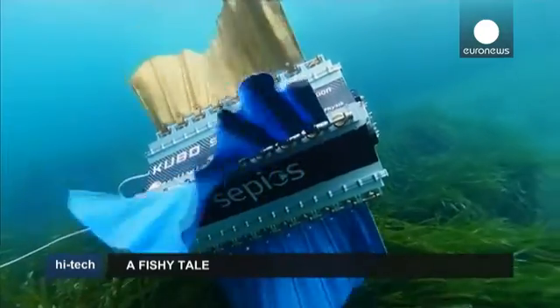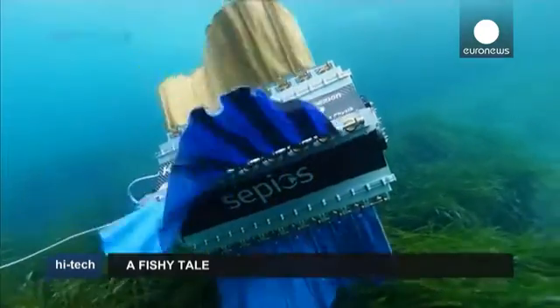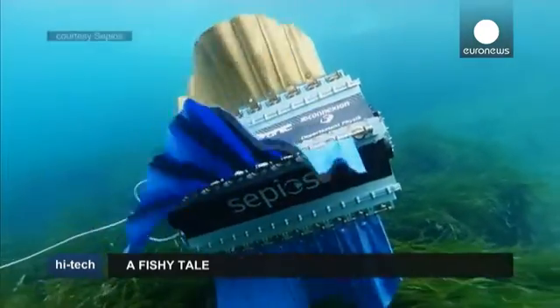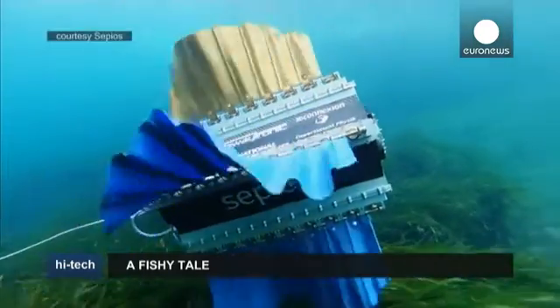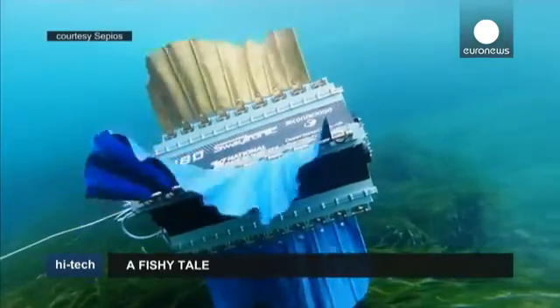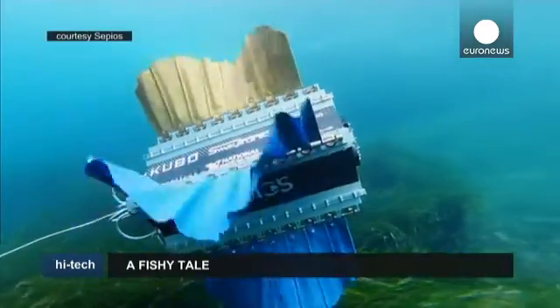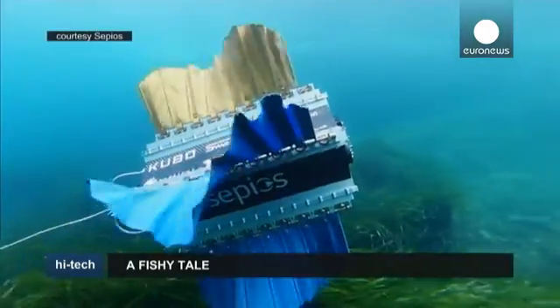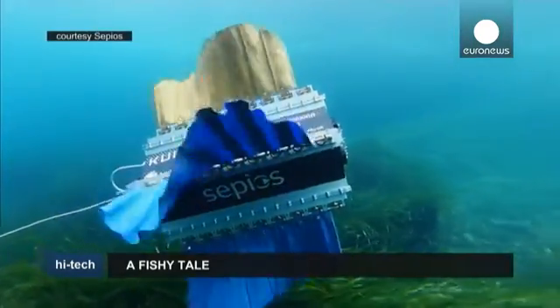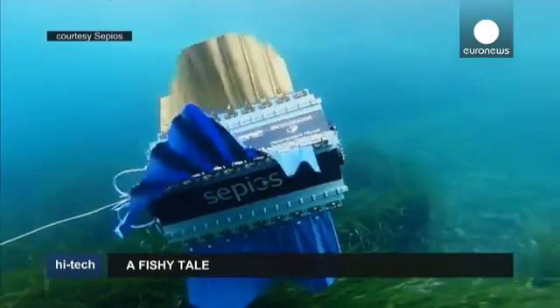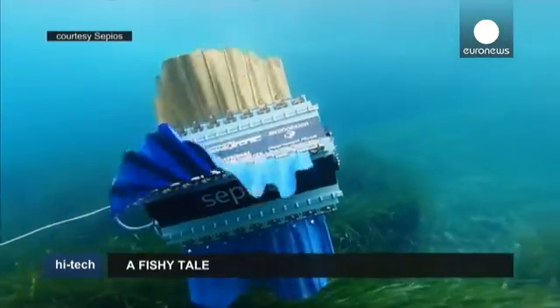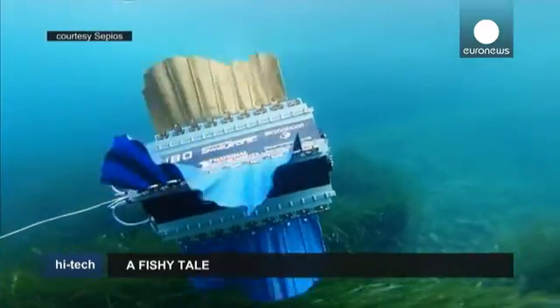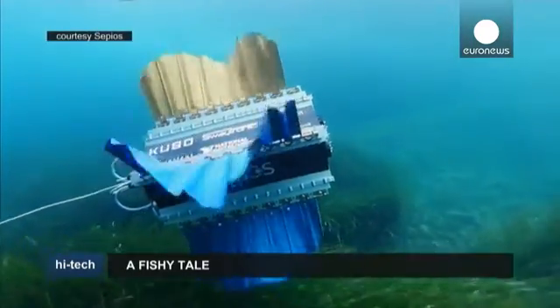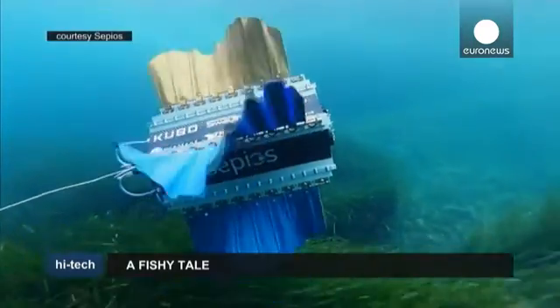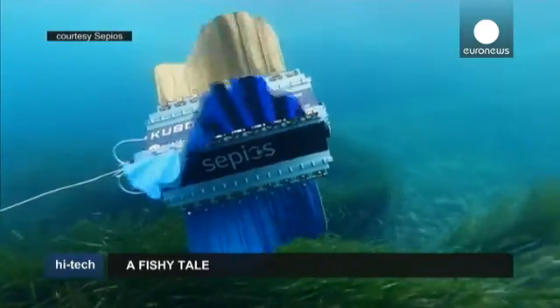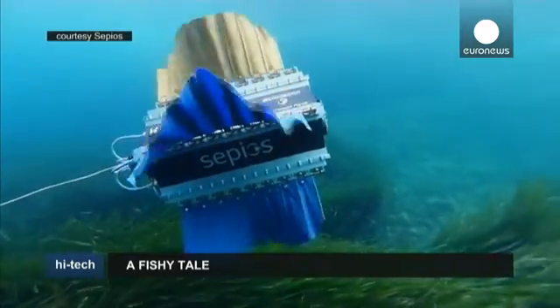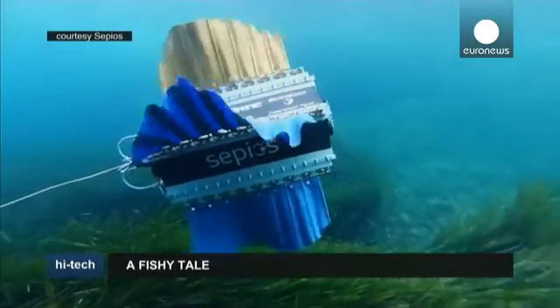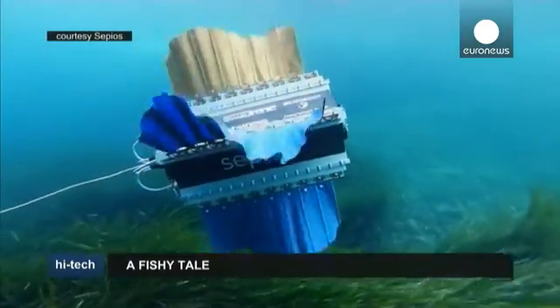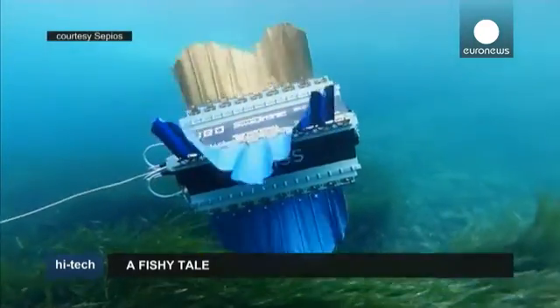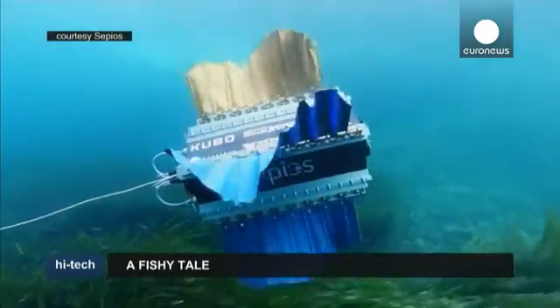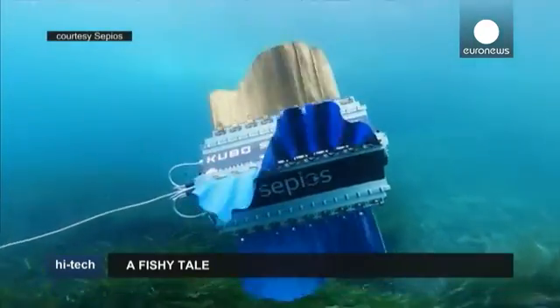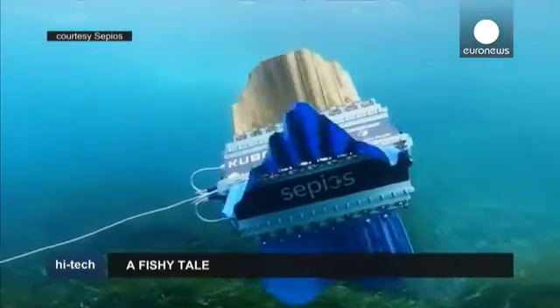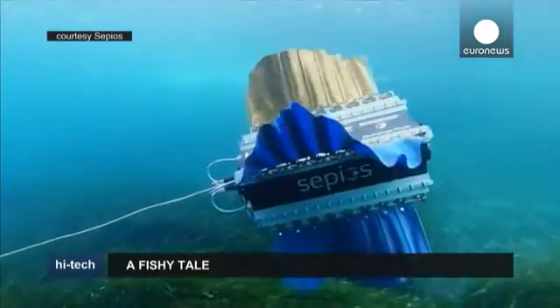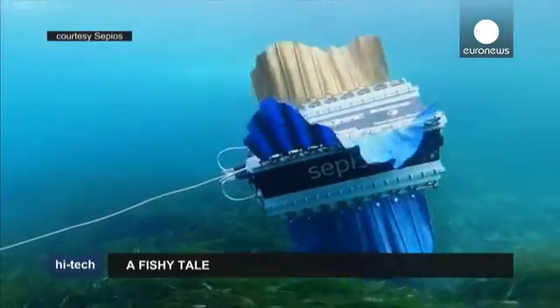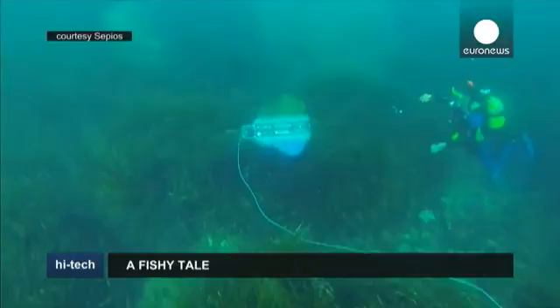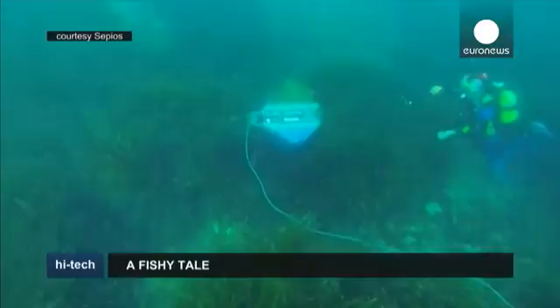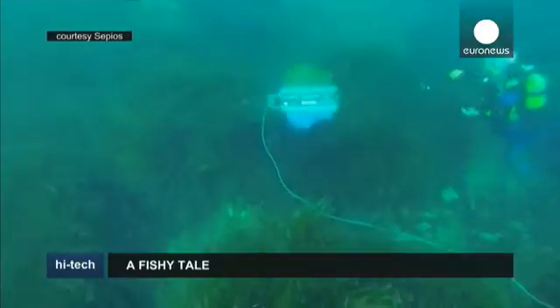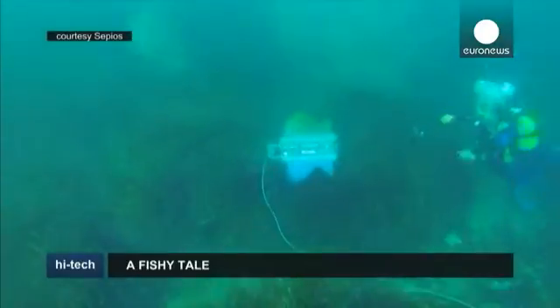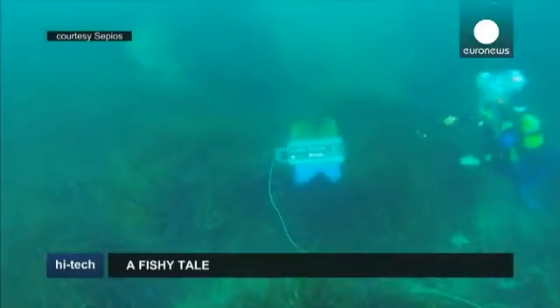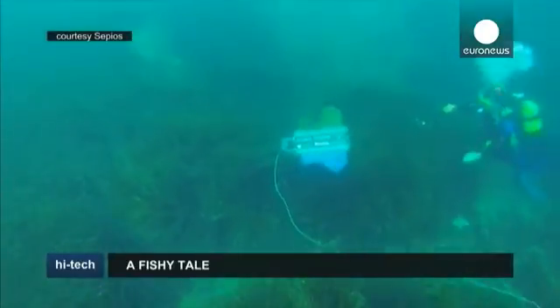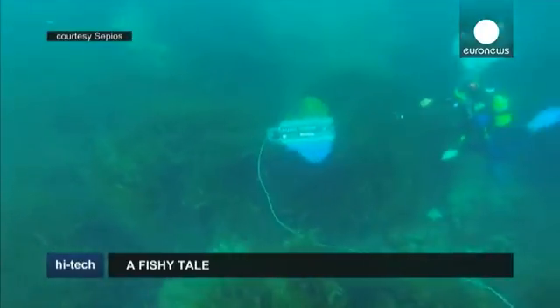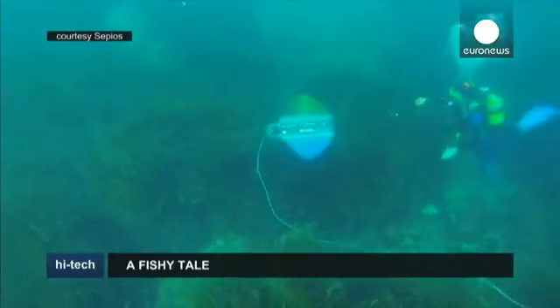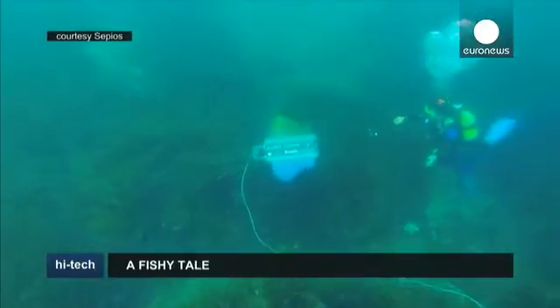SEPIOS could also be used in underwater pipeline, as well as sea life and fauna research.